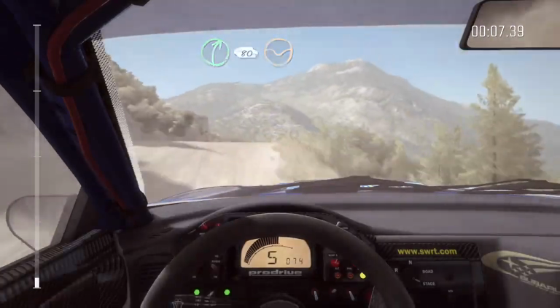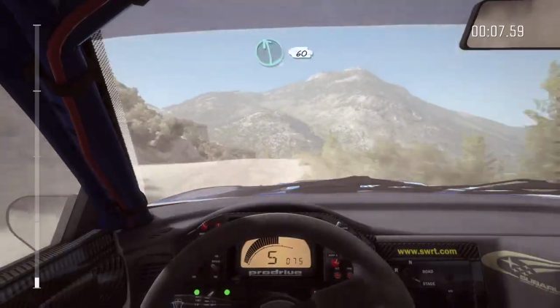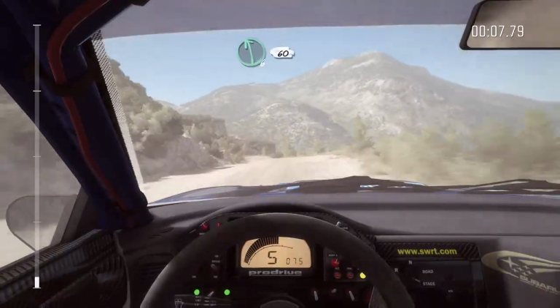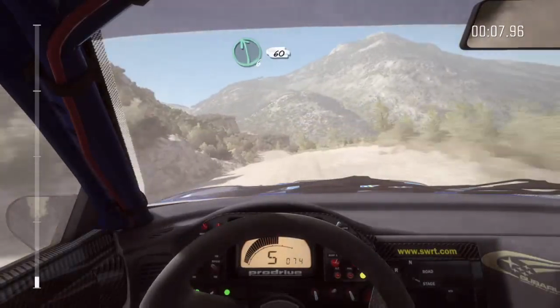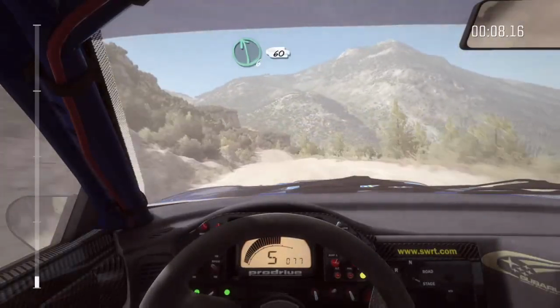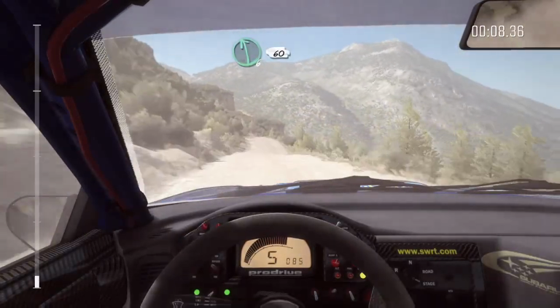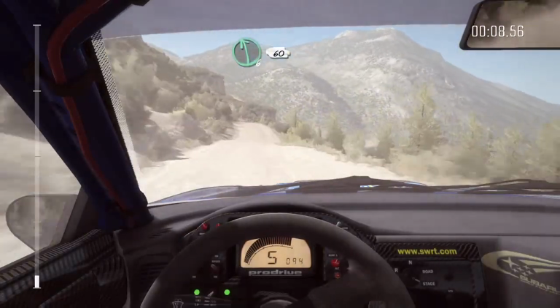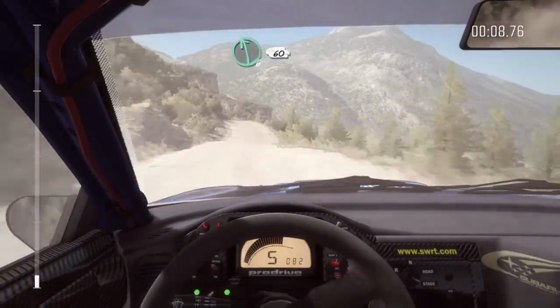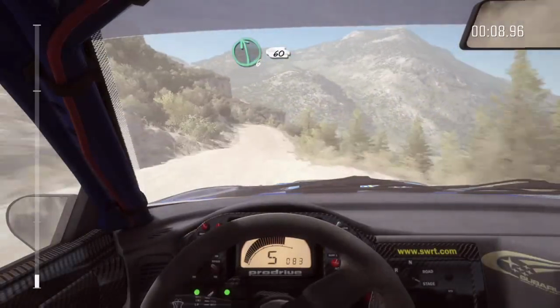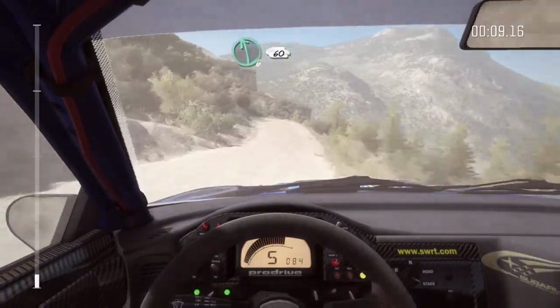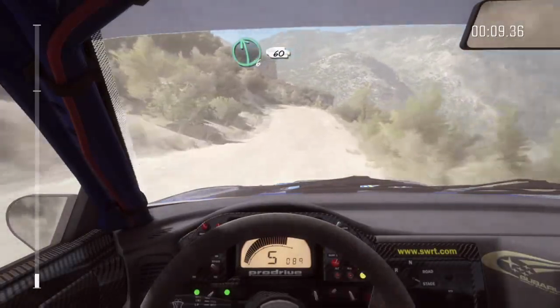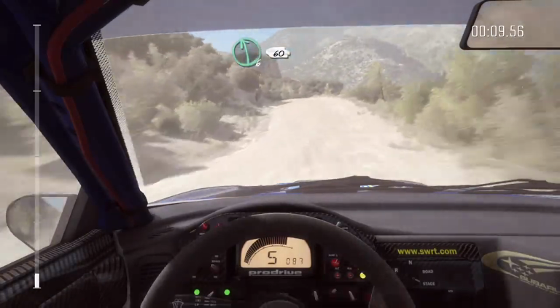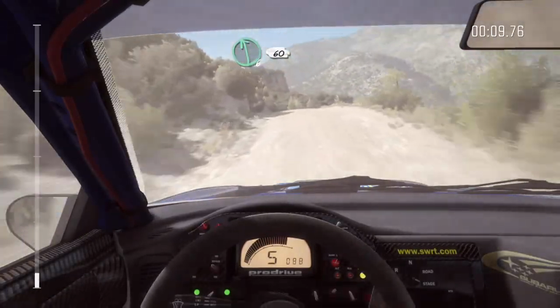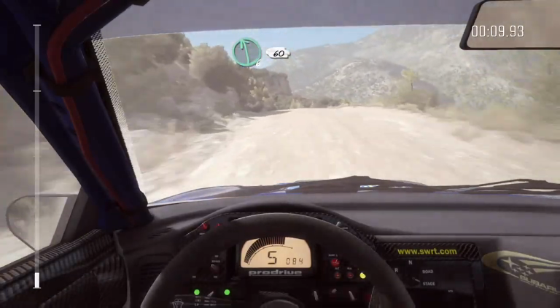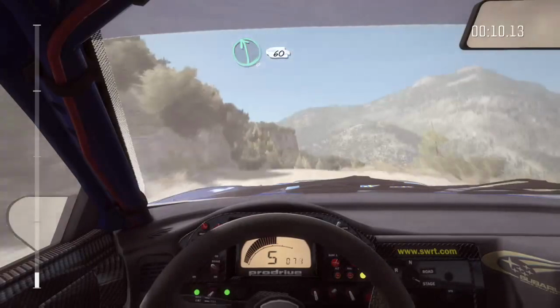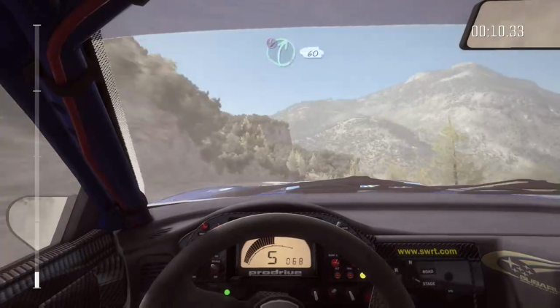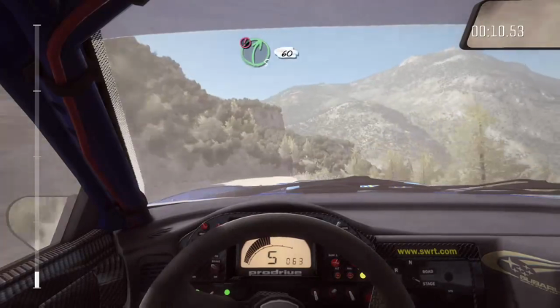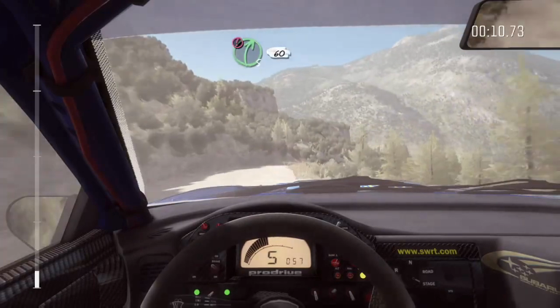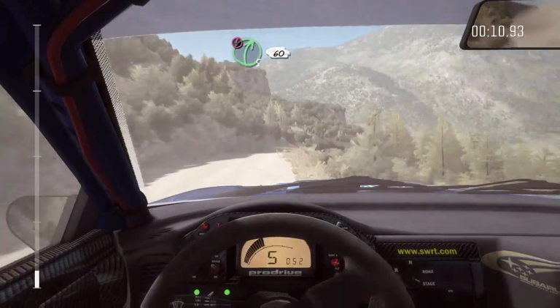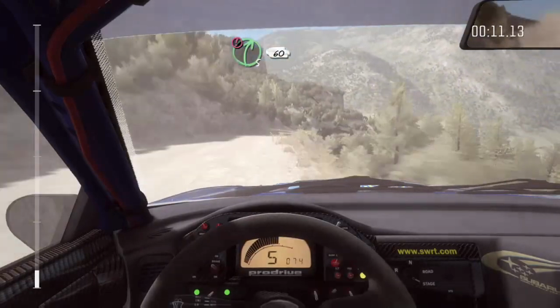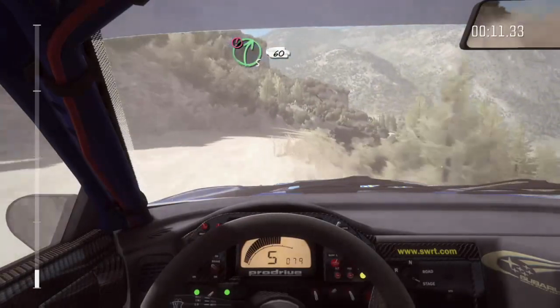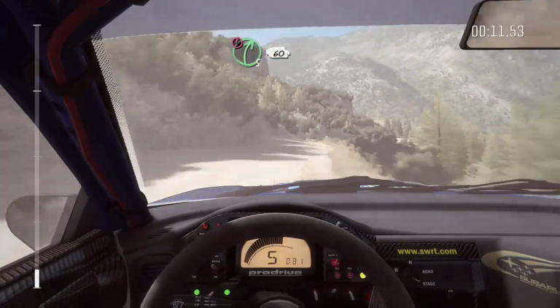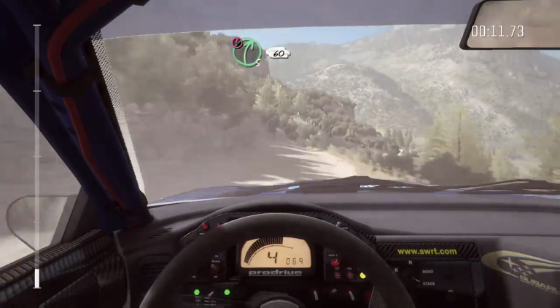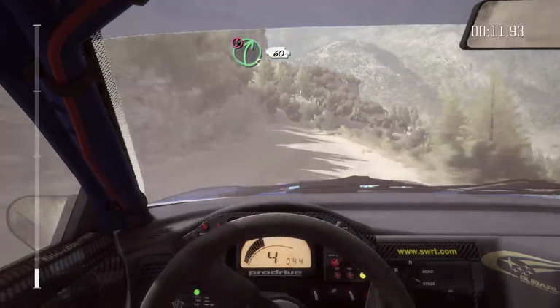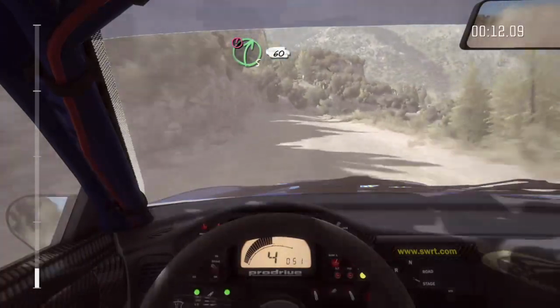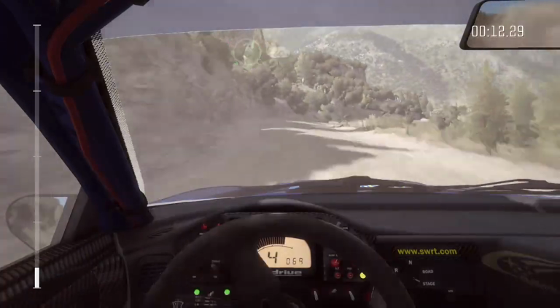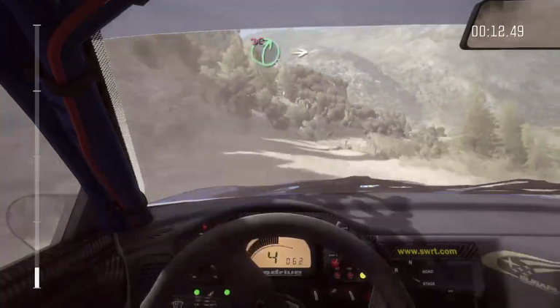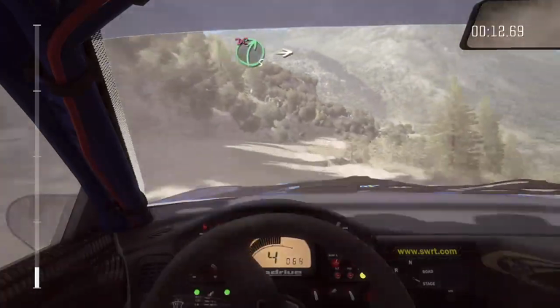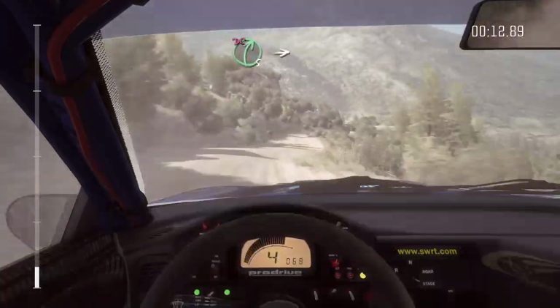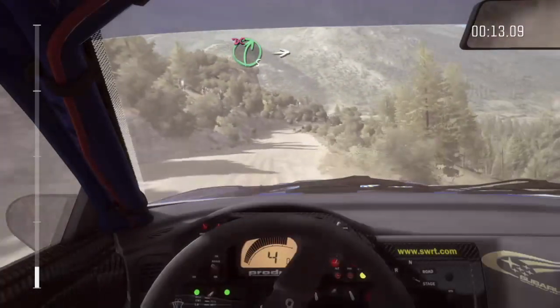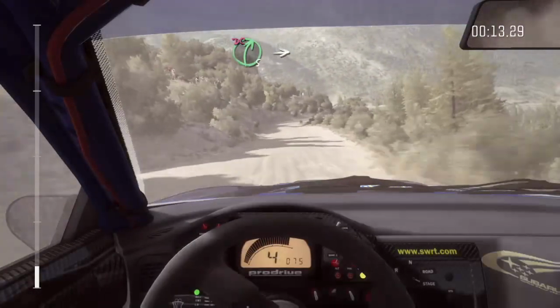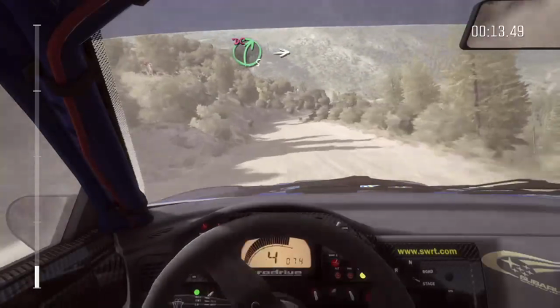Left 6 over crest. 60 down, caution right 5. 60 down. Right 5, don't cut.